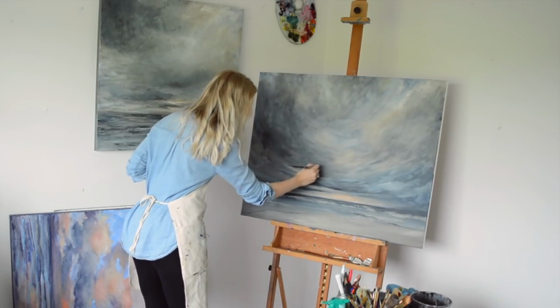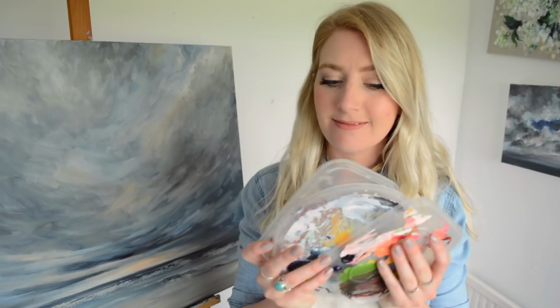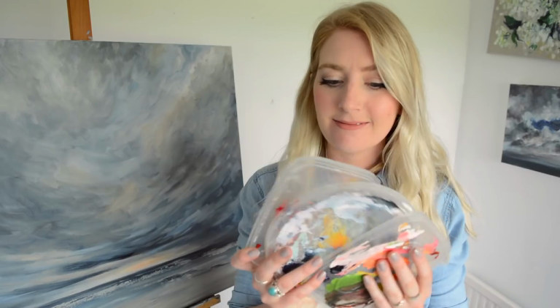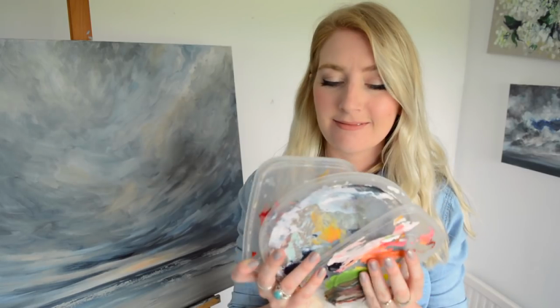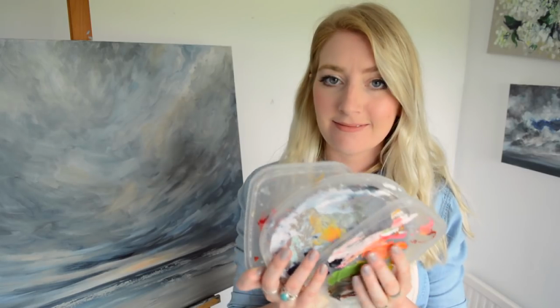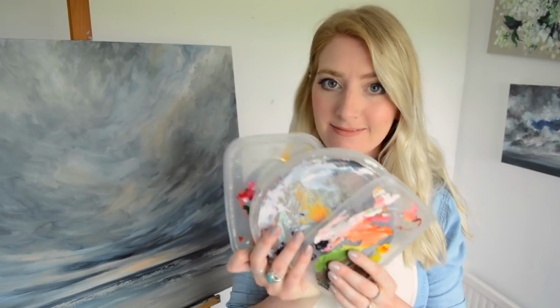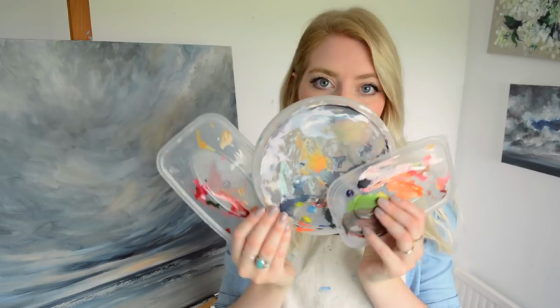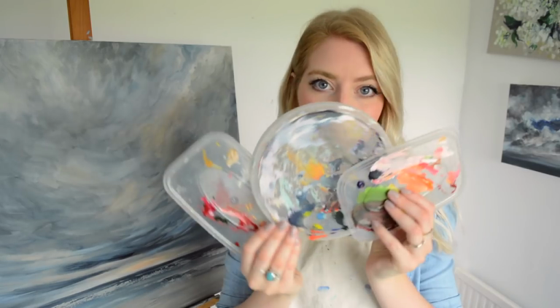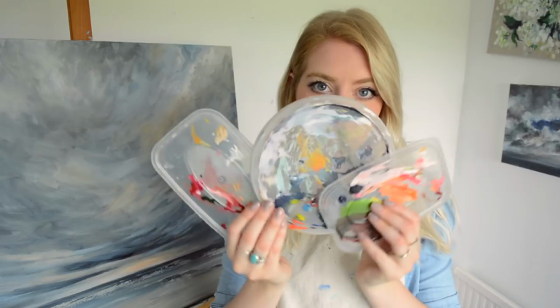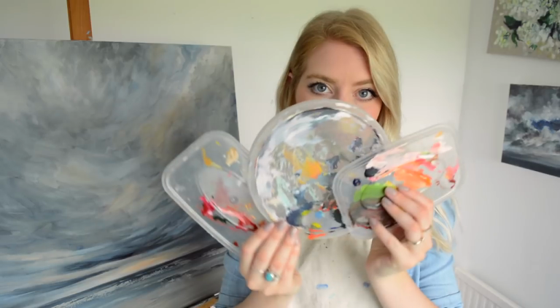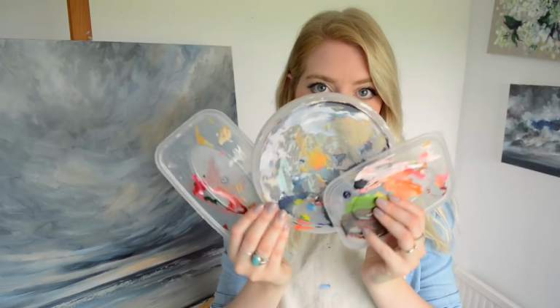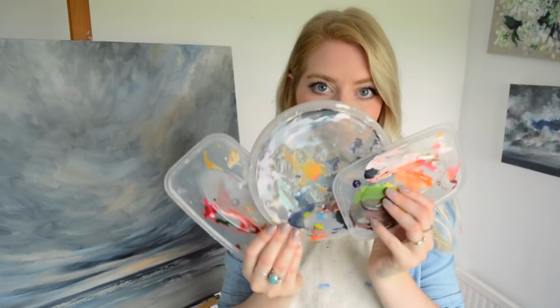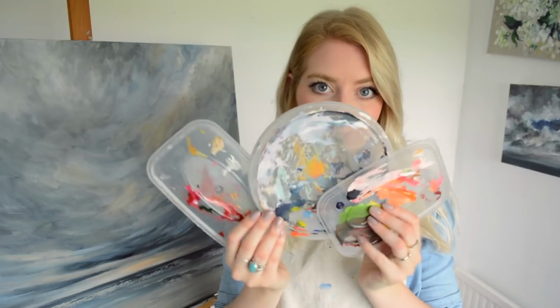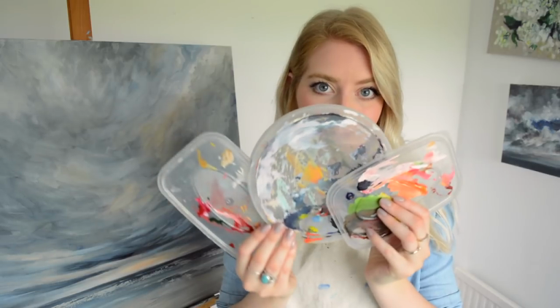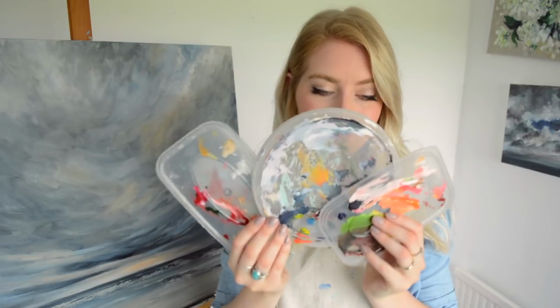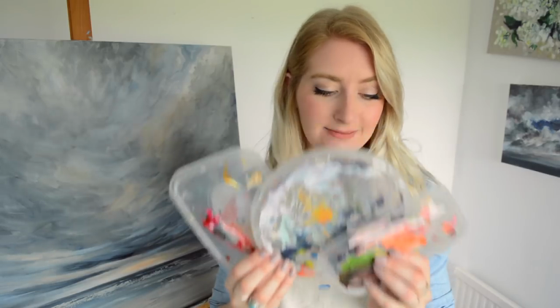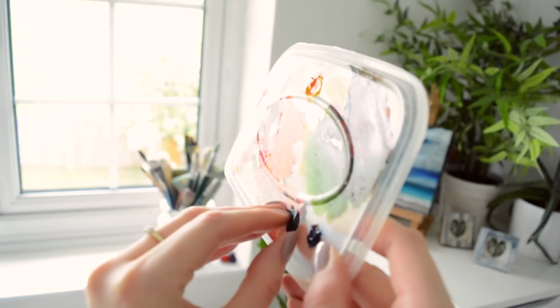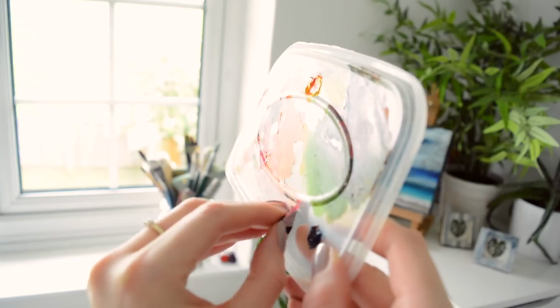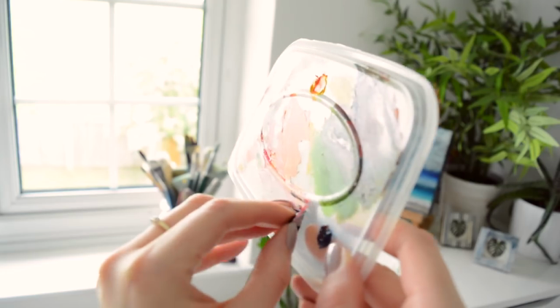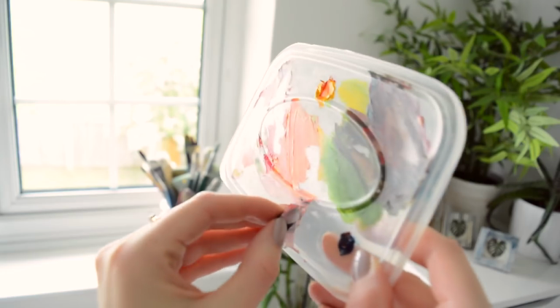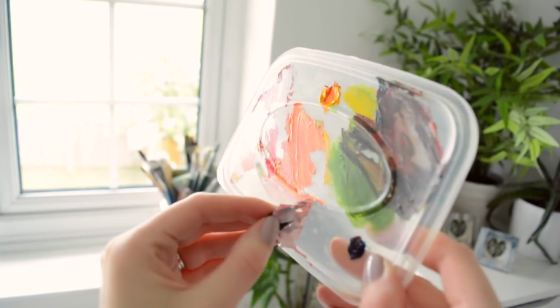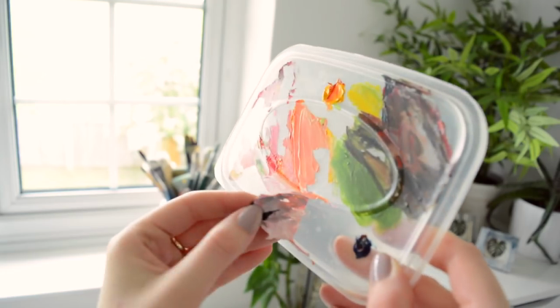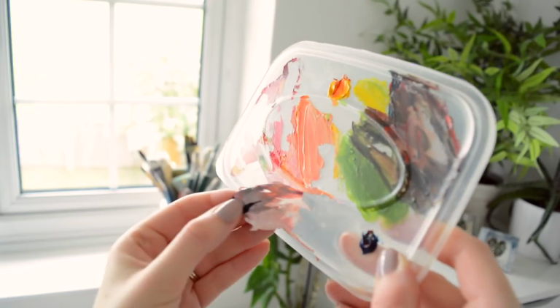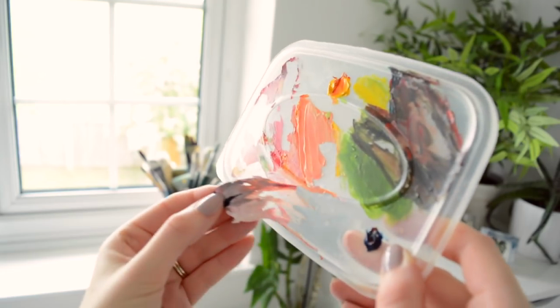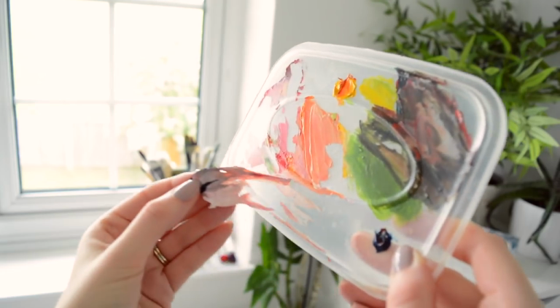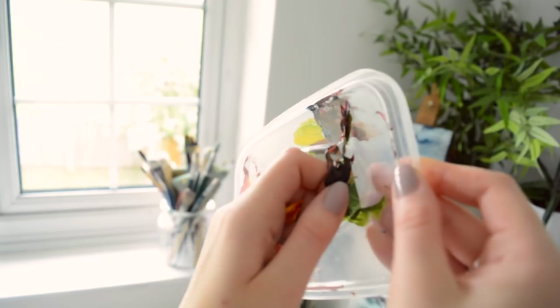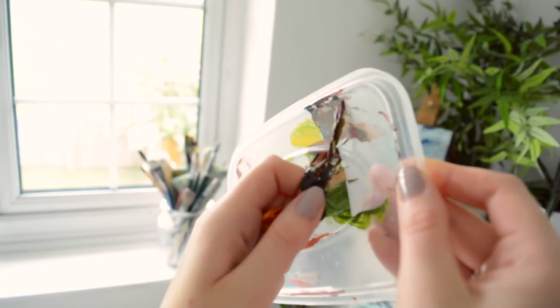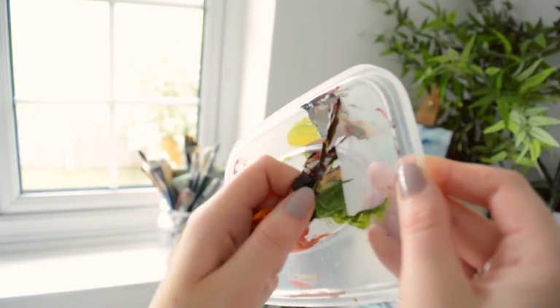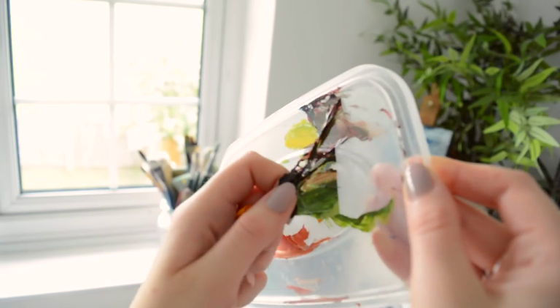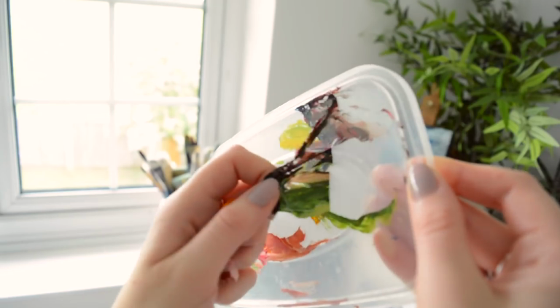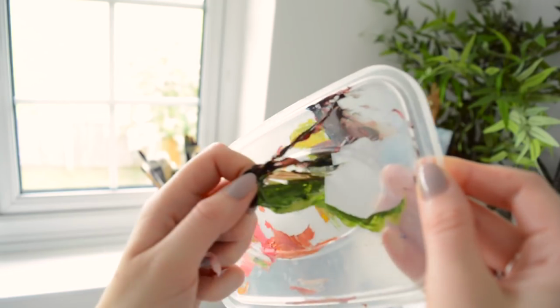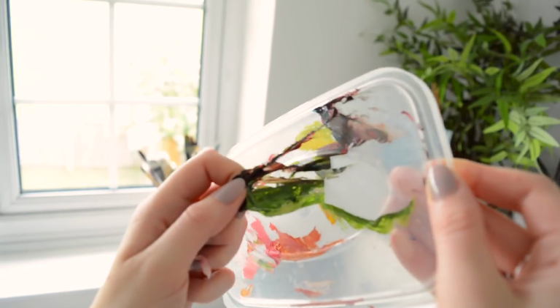Save your takeaway lids — they make amazing palettes. Acrylic paint even just peels off.